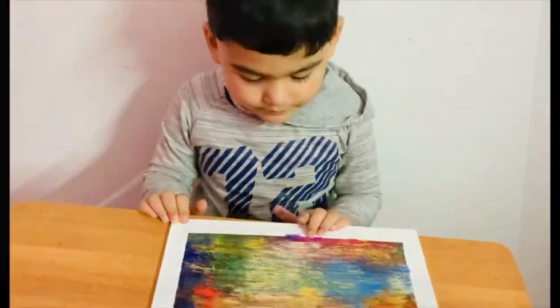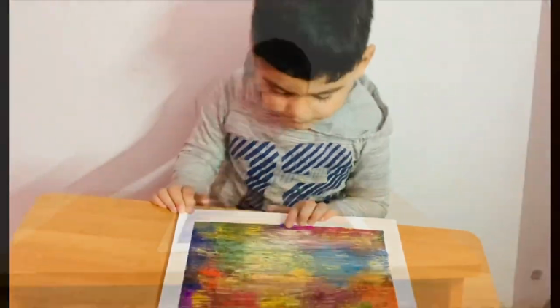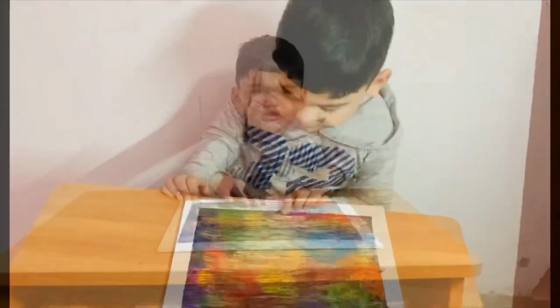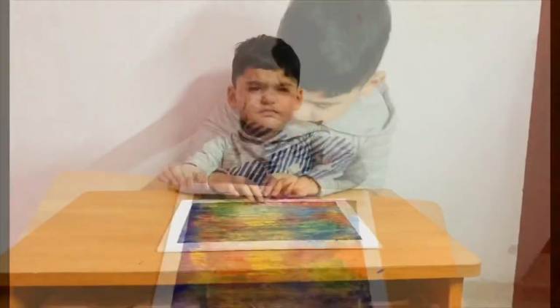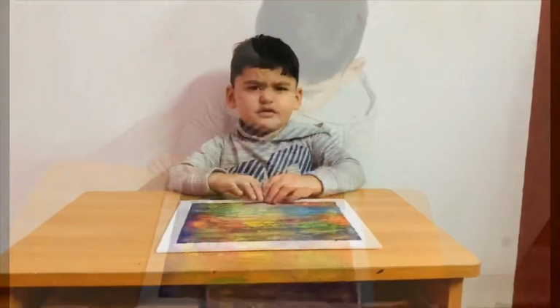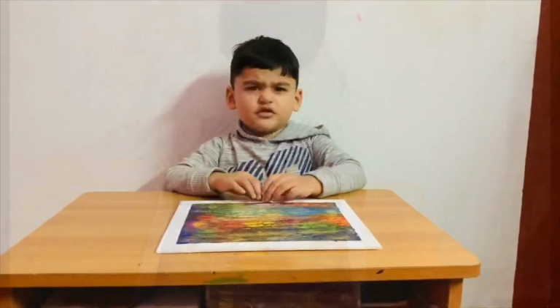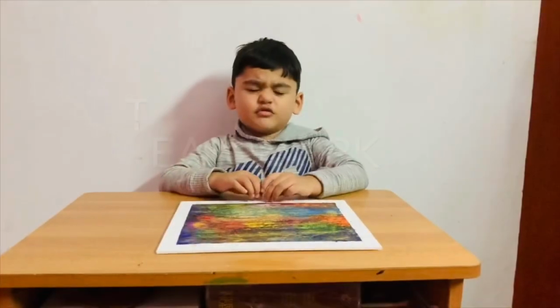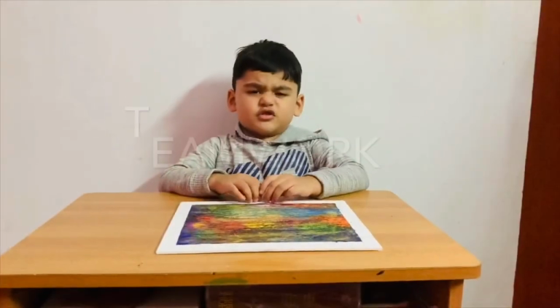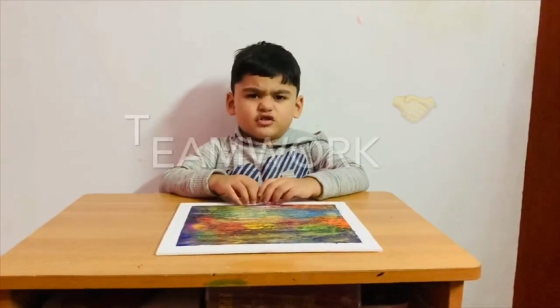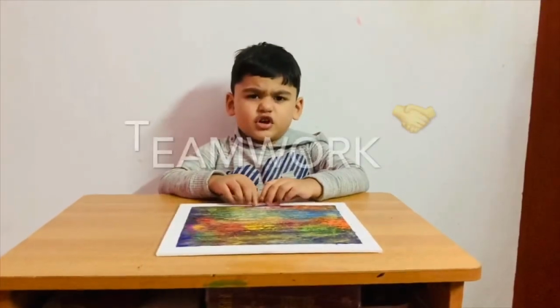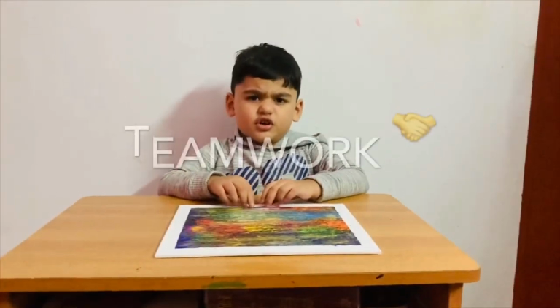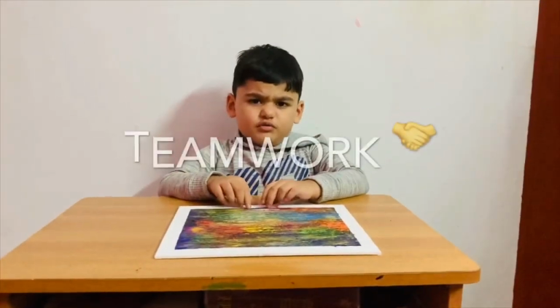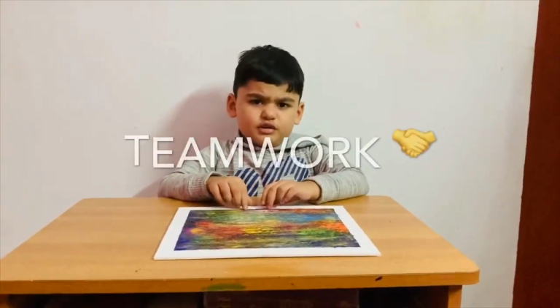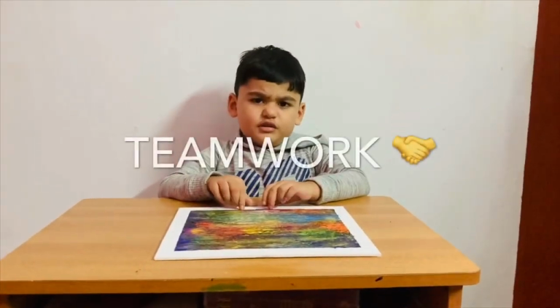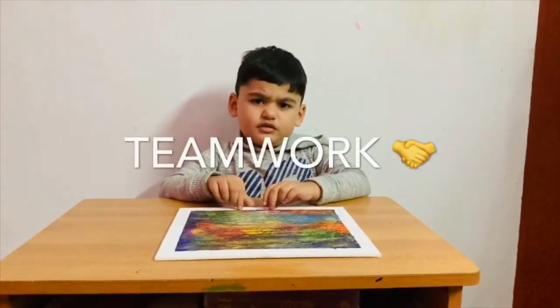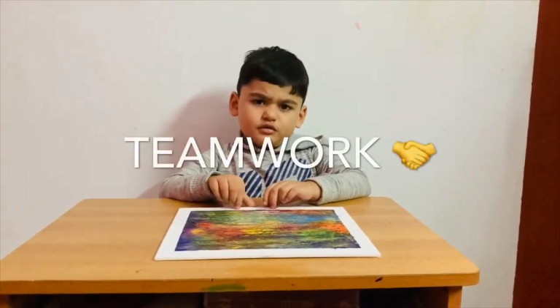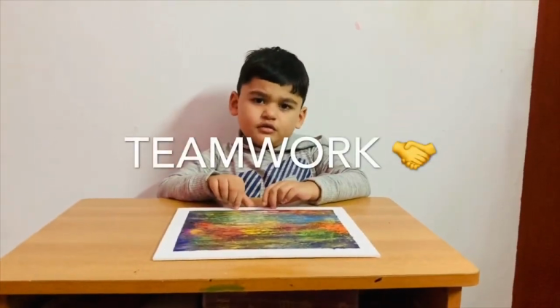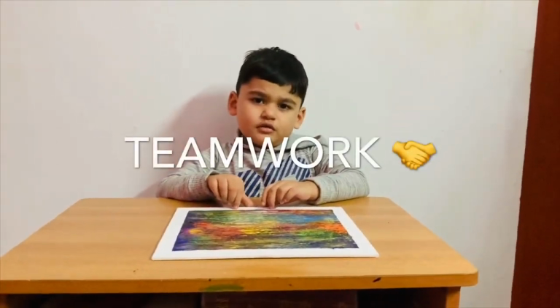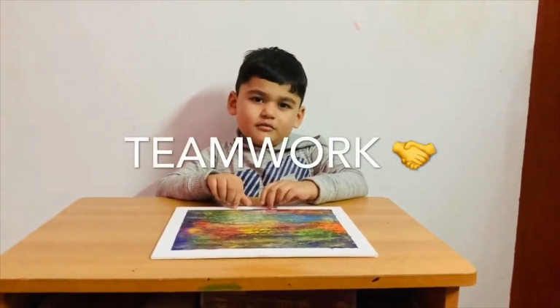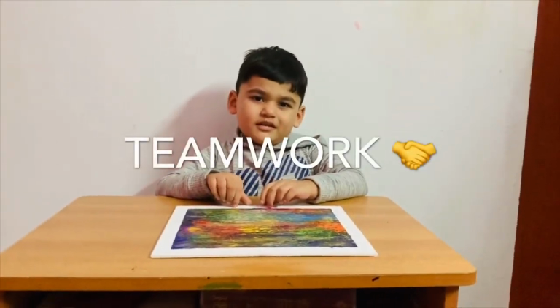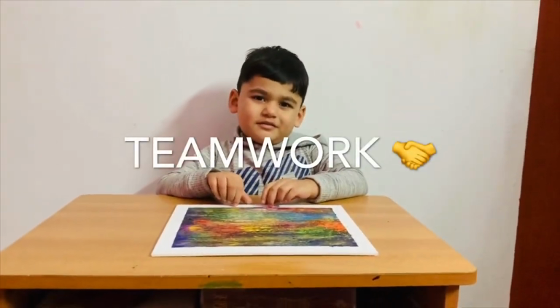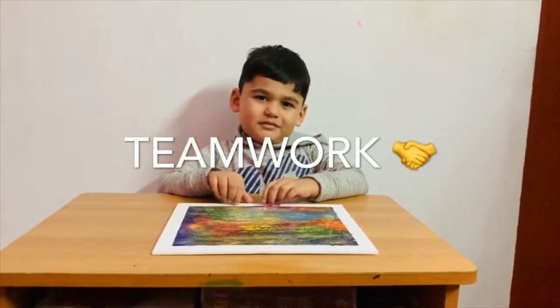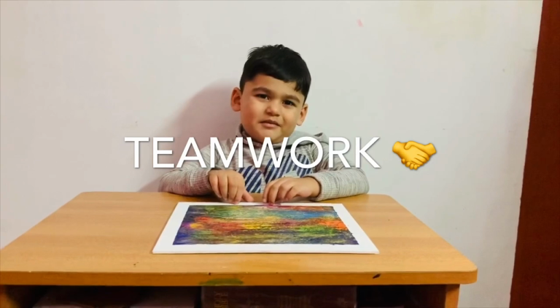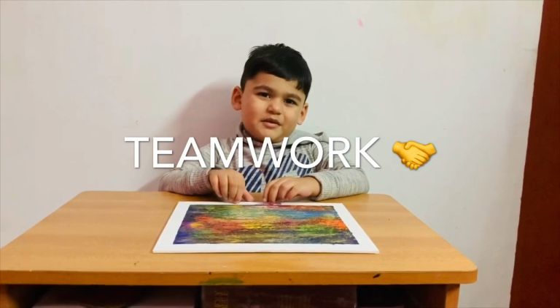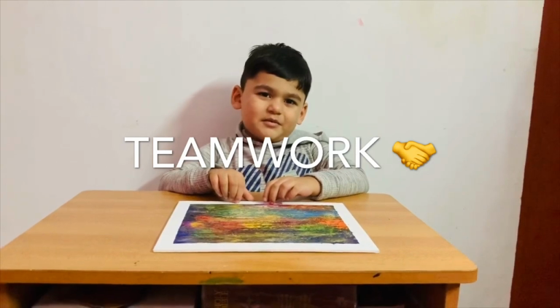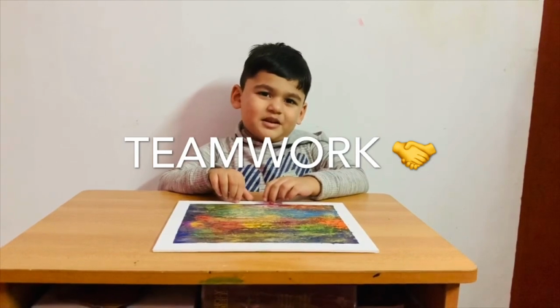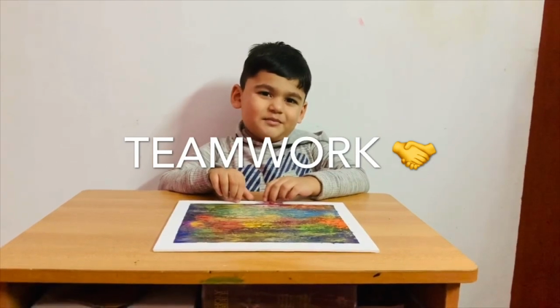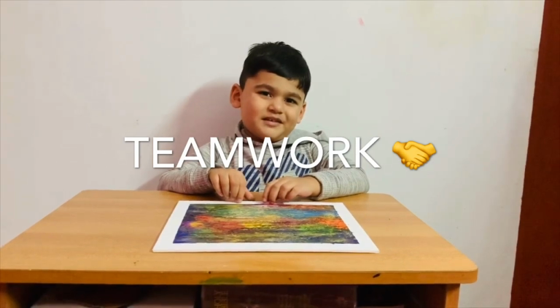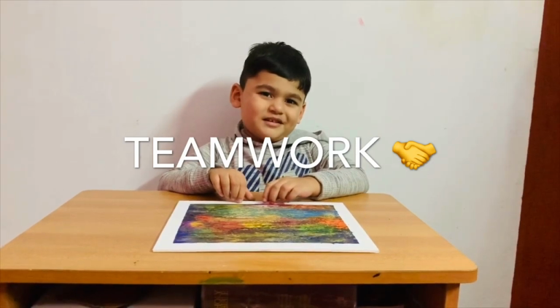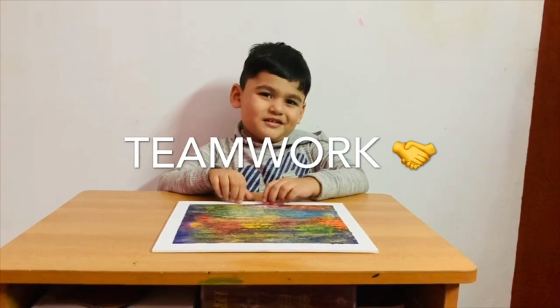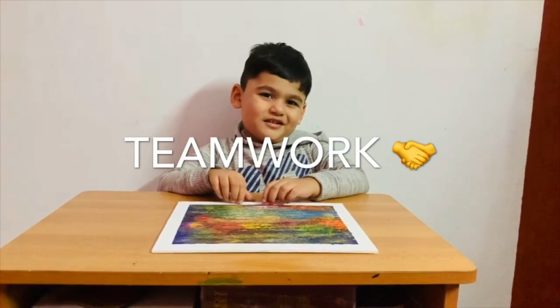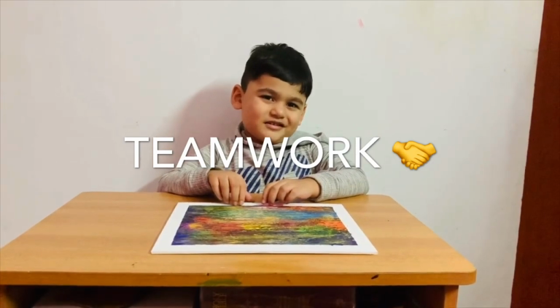This painting was tiring, but my mommy helped me a lot.